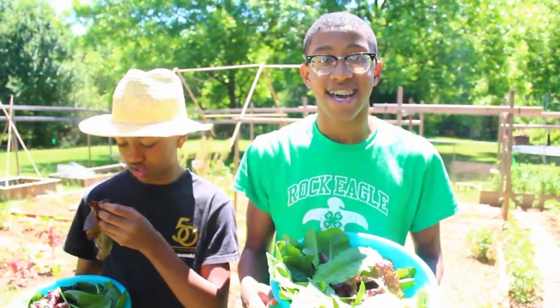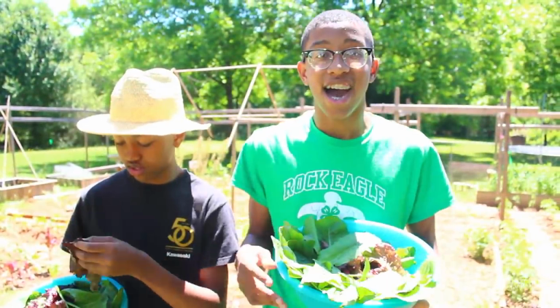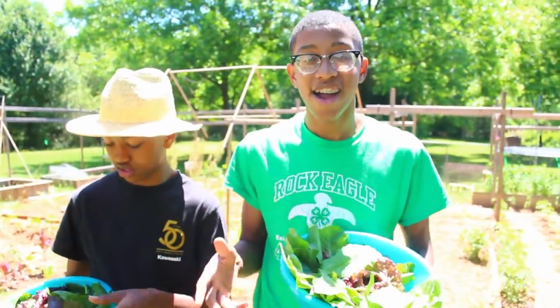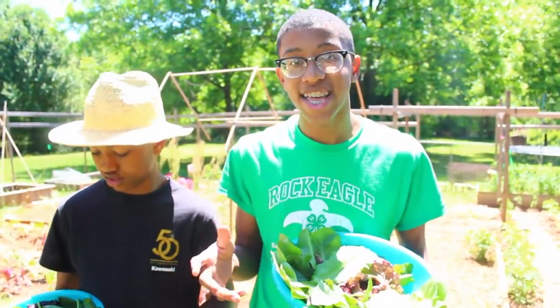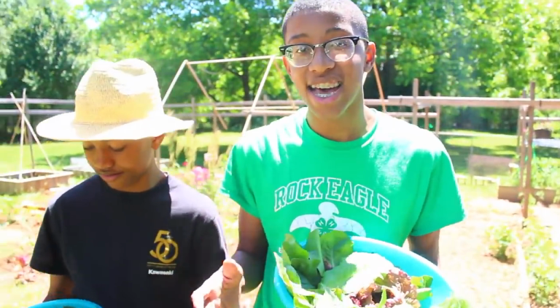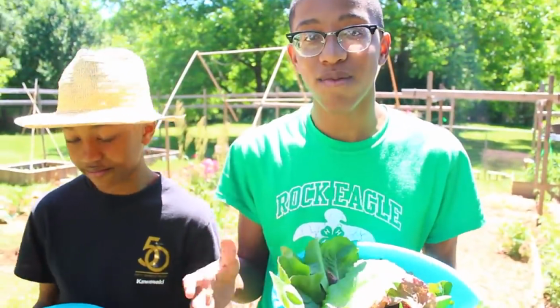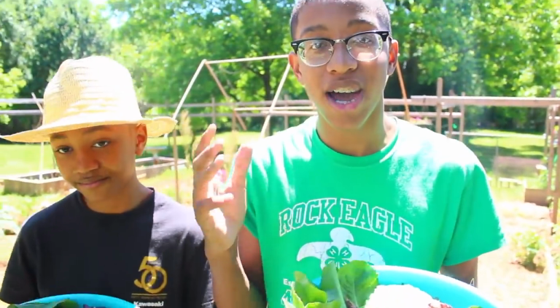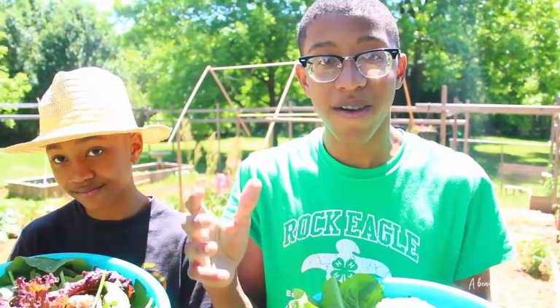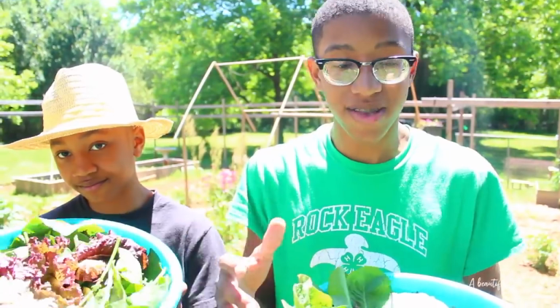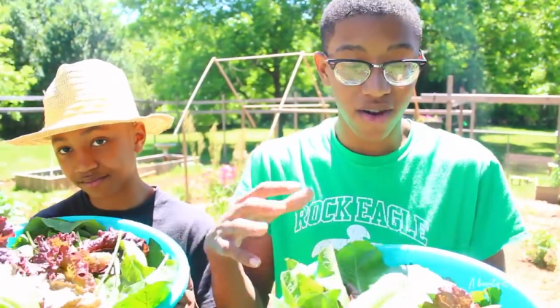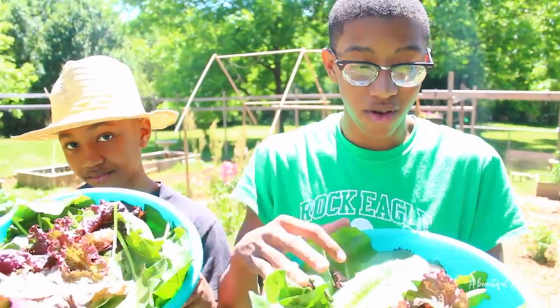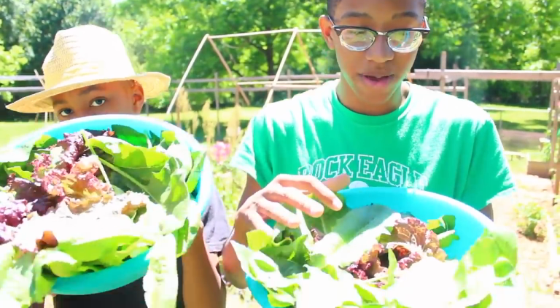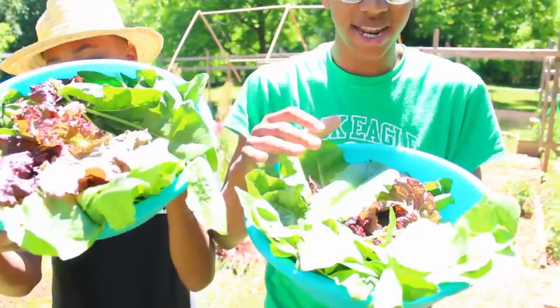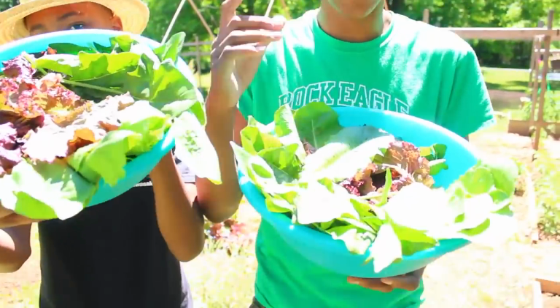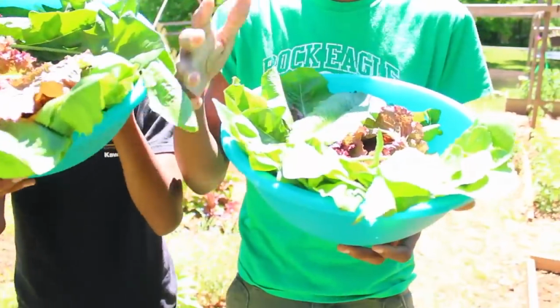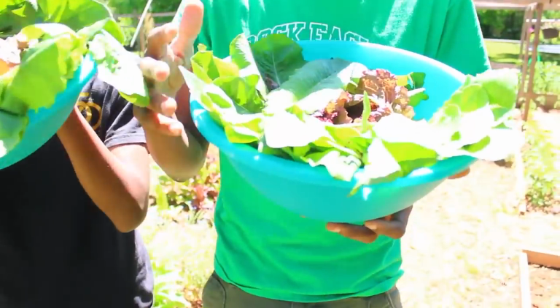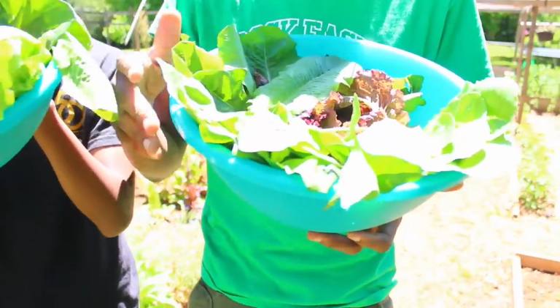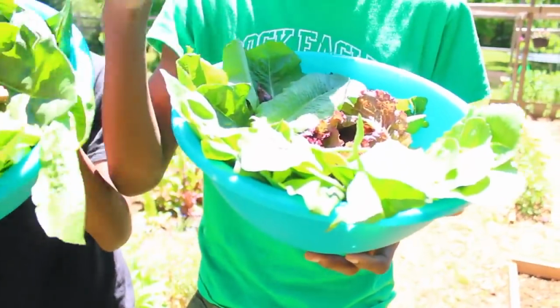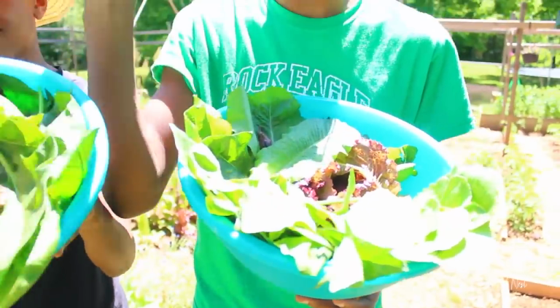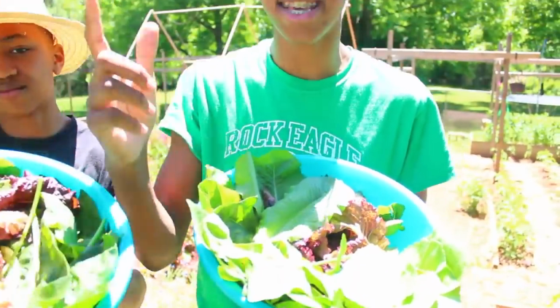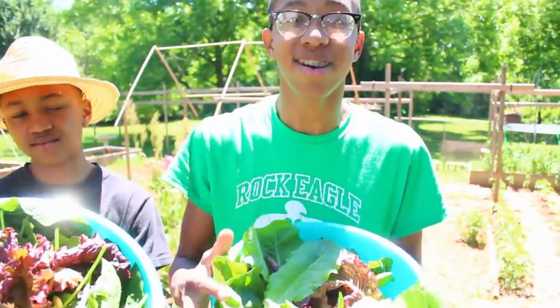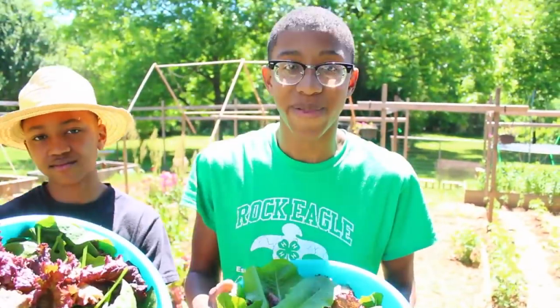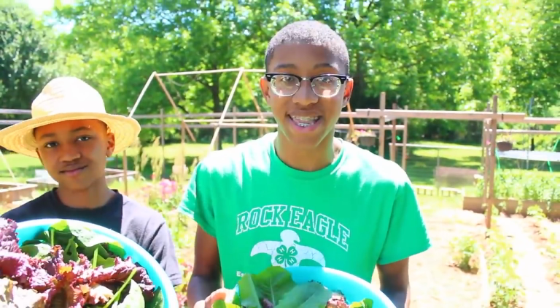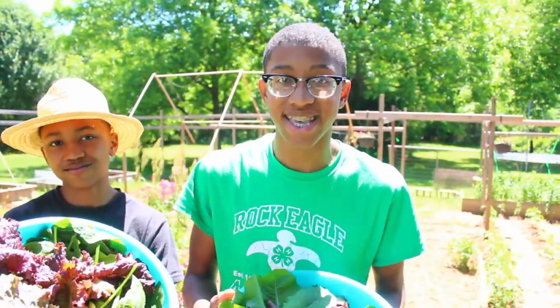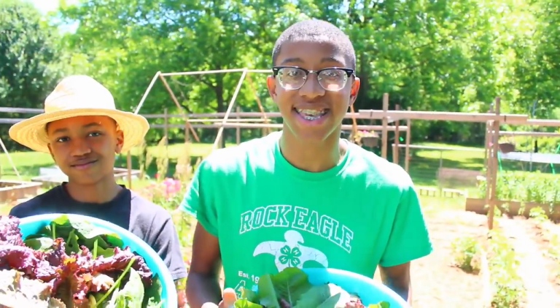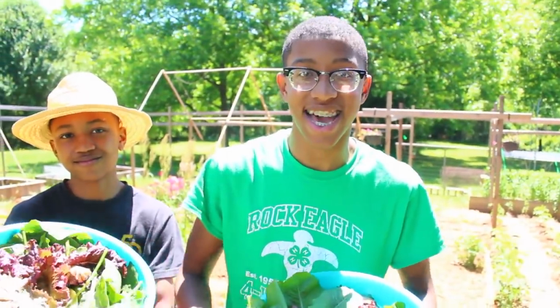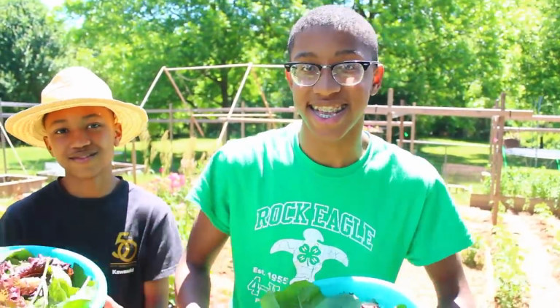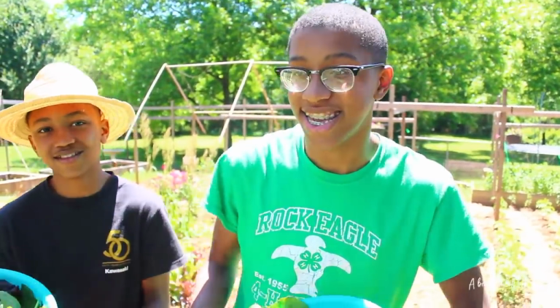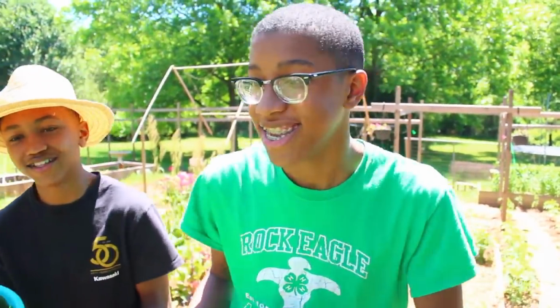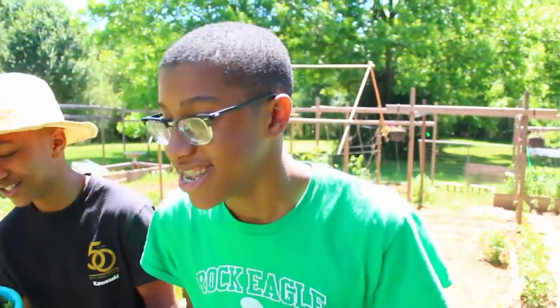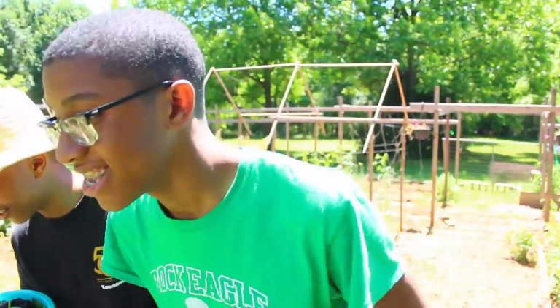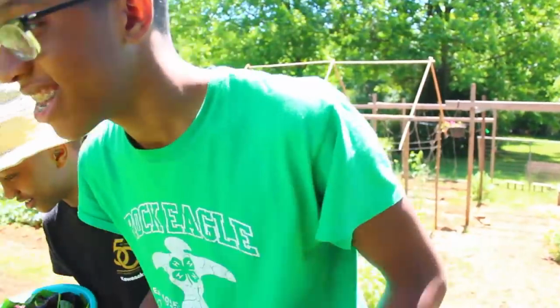Alright guys, we've harvested our romaine and spinach — now let's go make this salad. Let's do it!